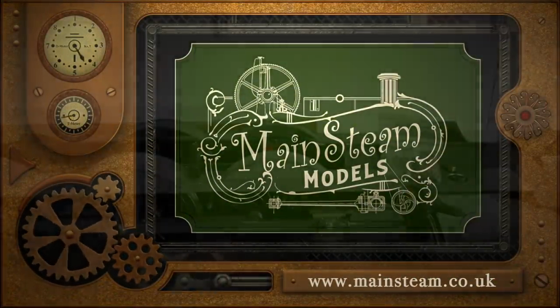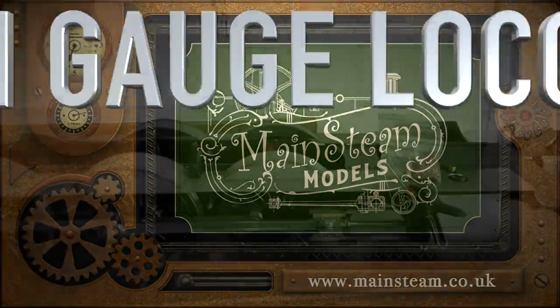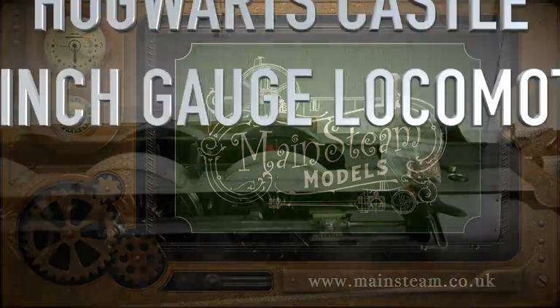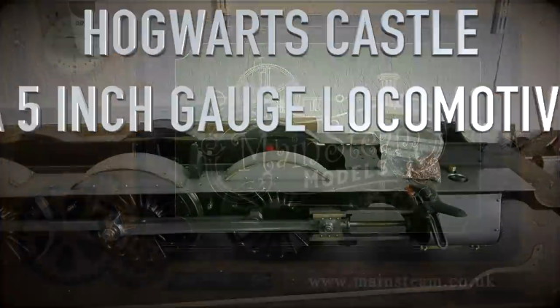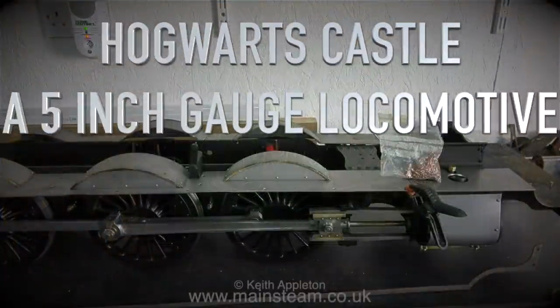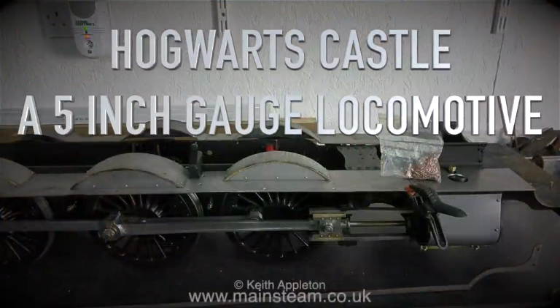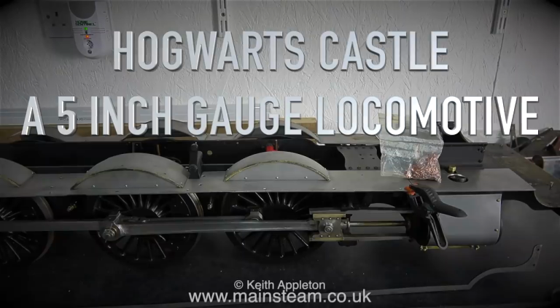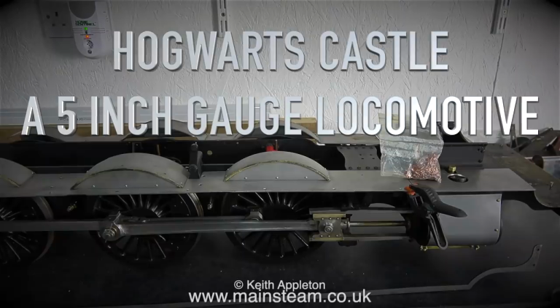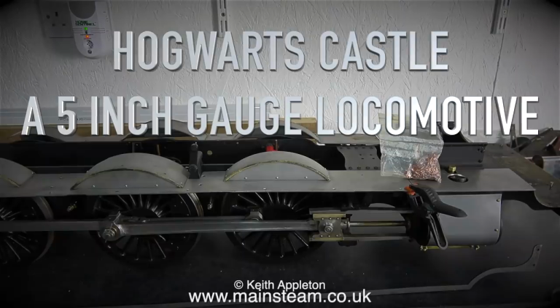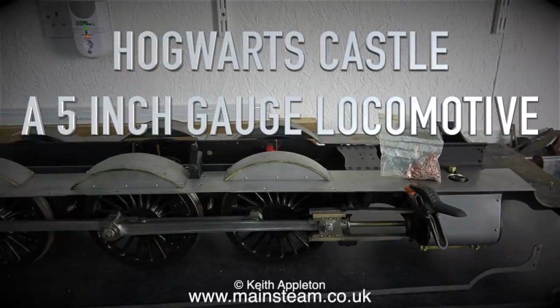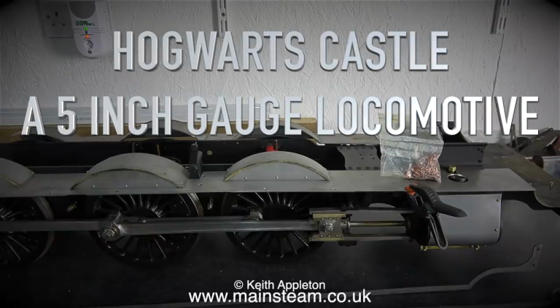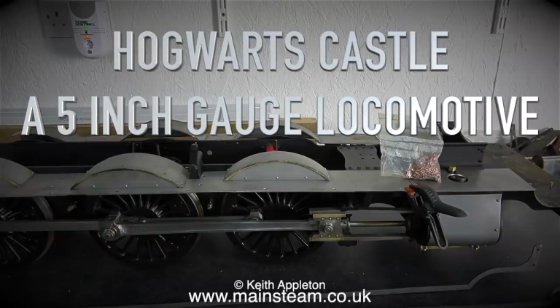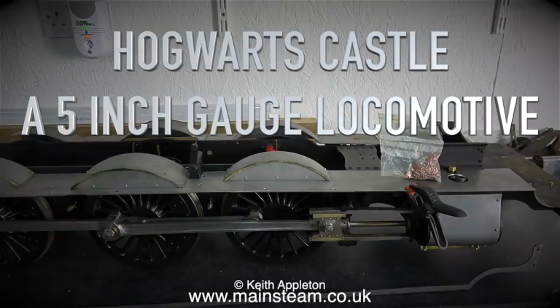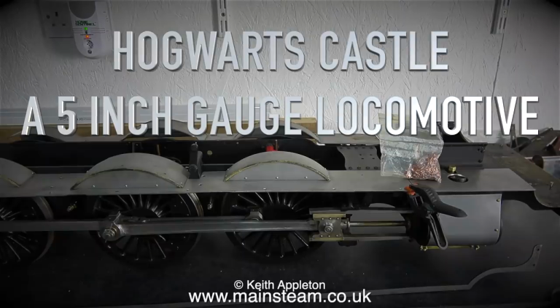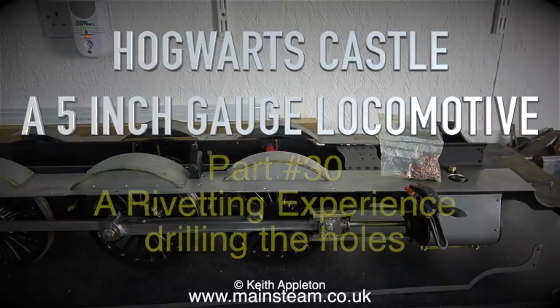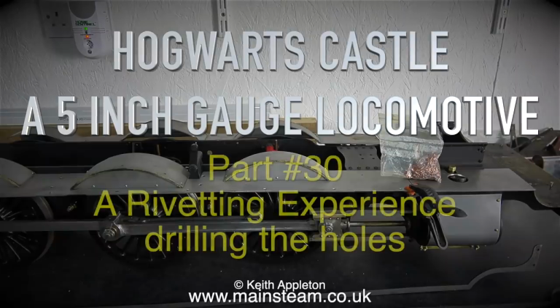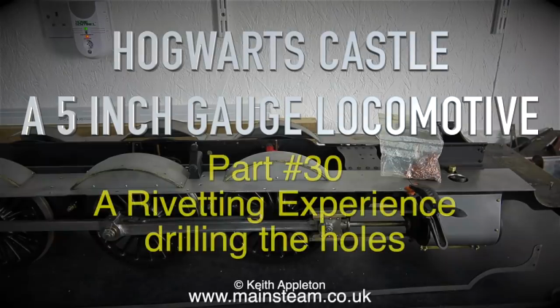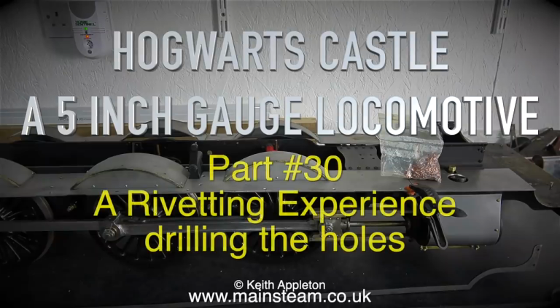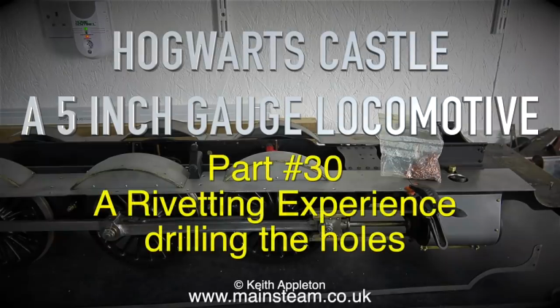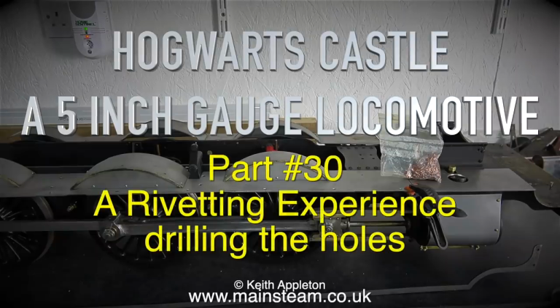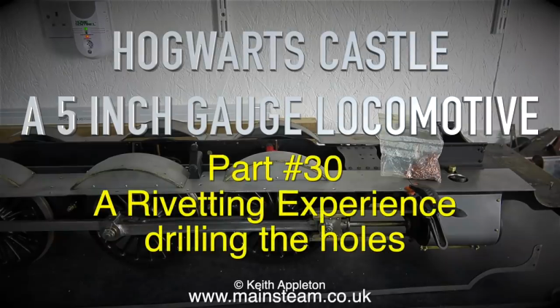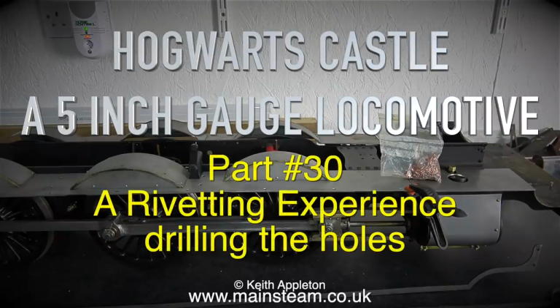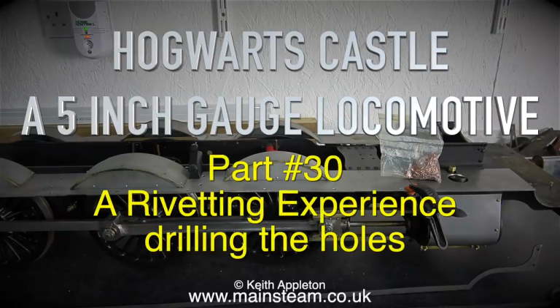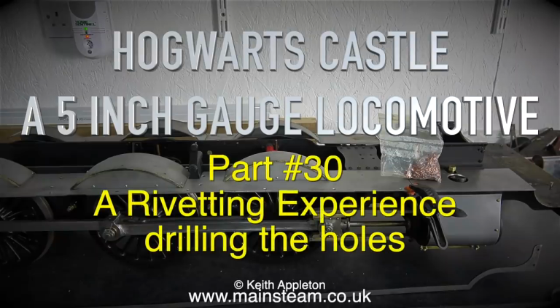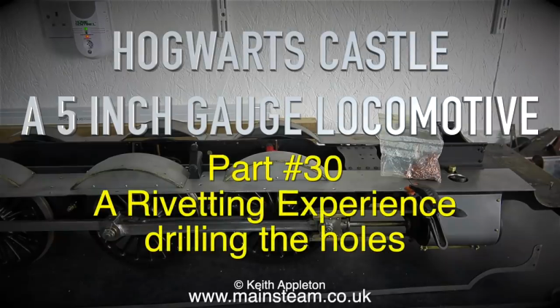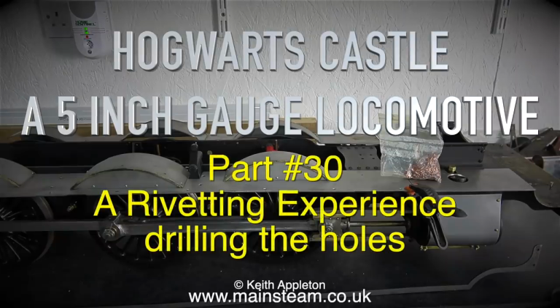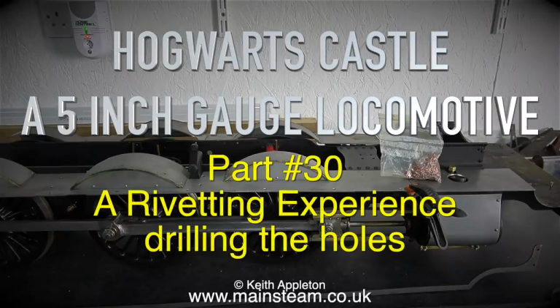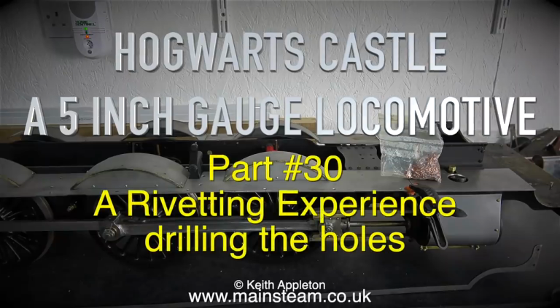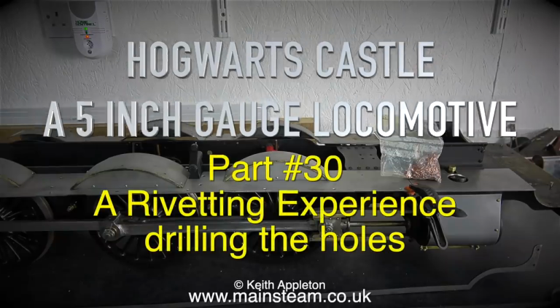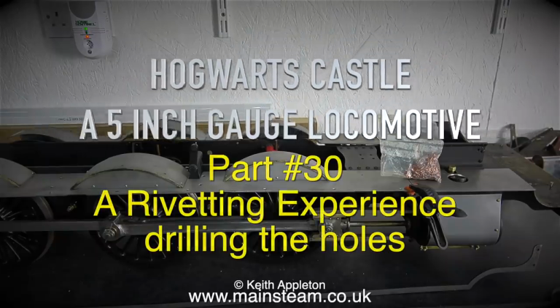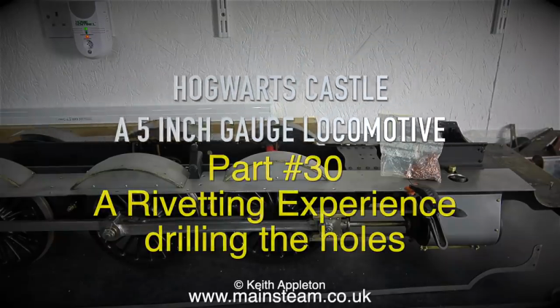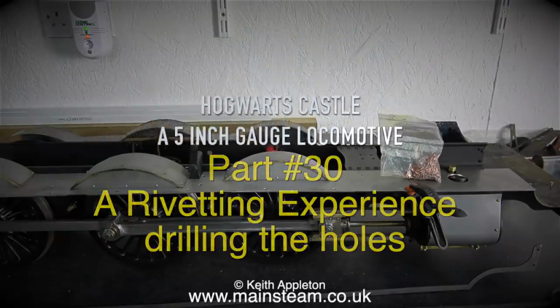Hogwarts Castle, a 5 inch gauge locomotive, part 30 — a riveting experience drilling the holes.